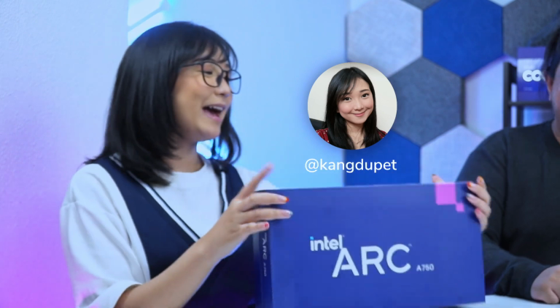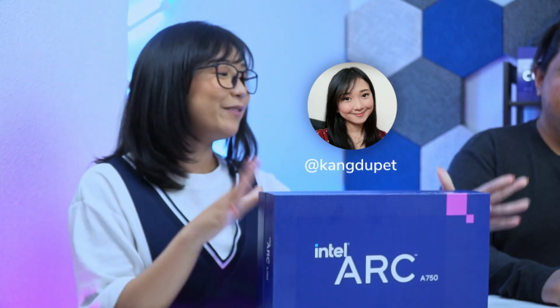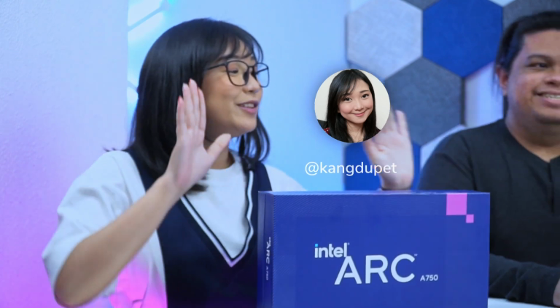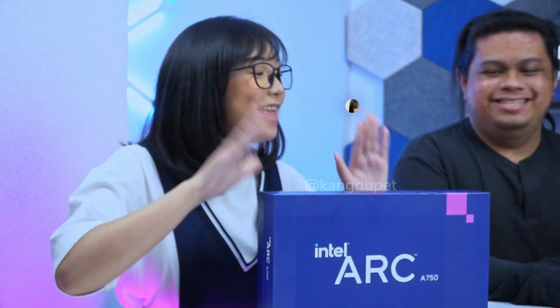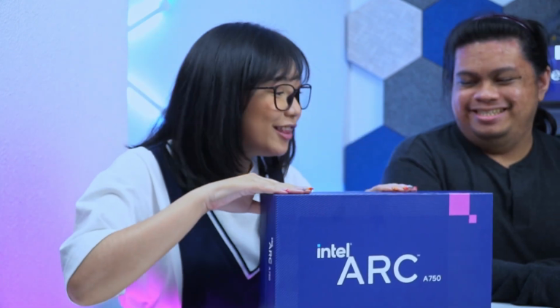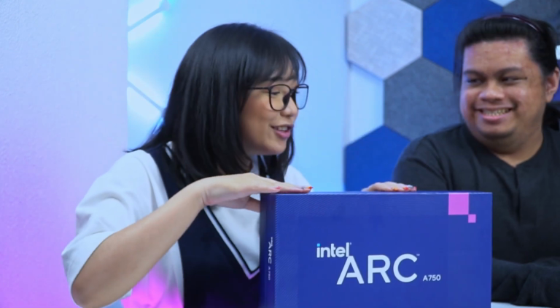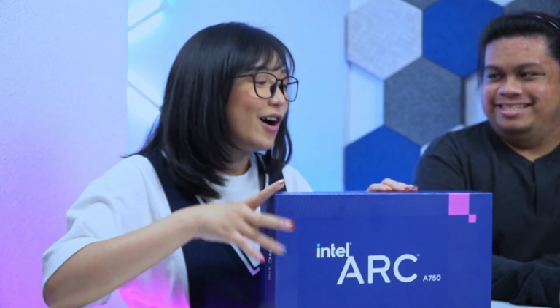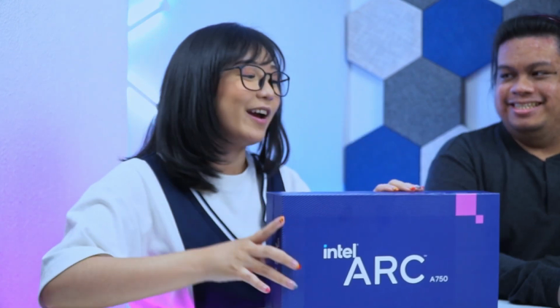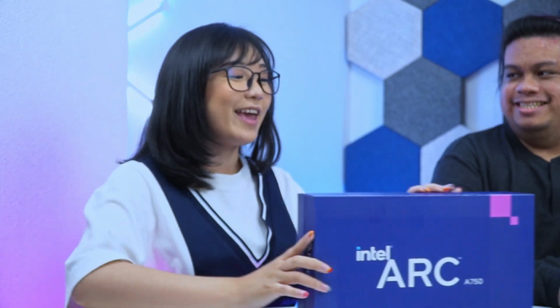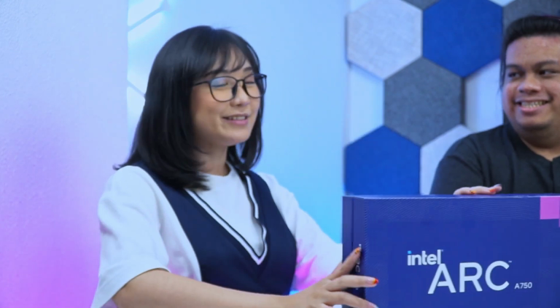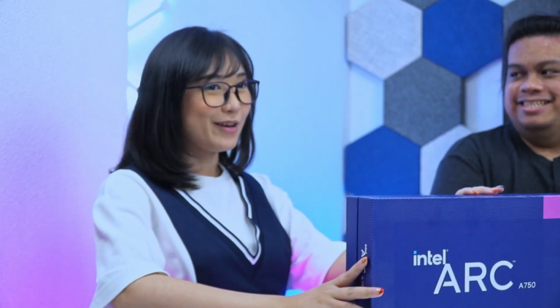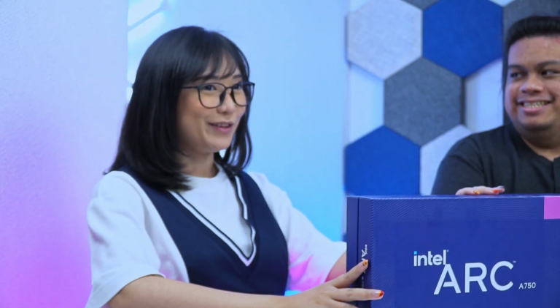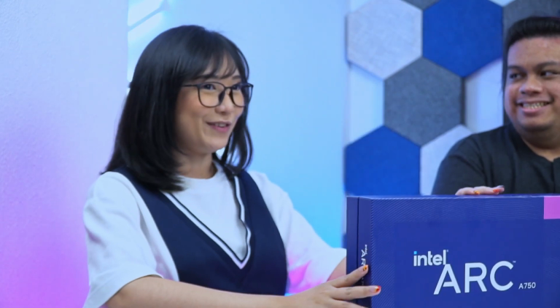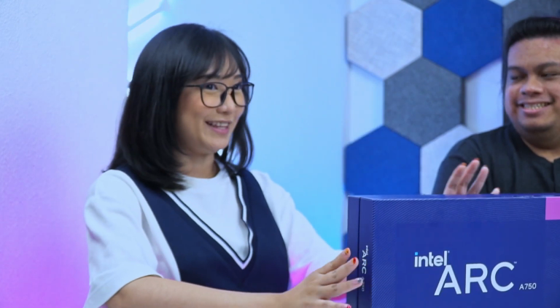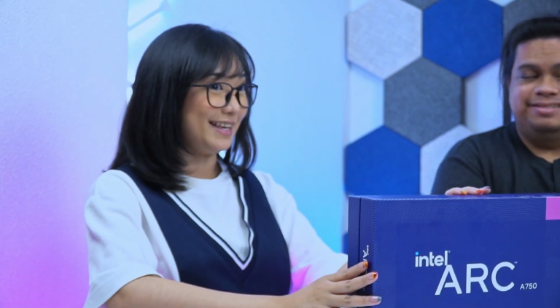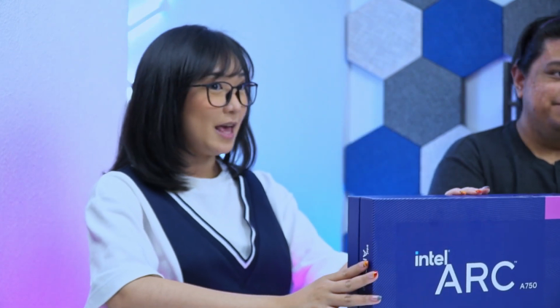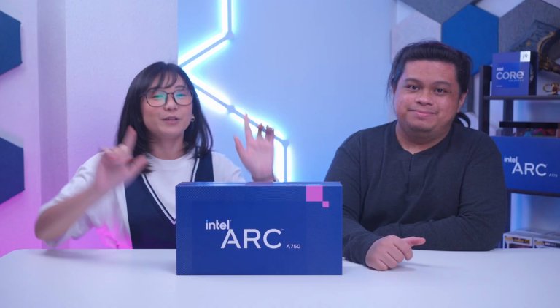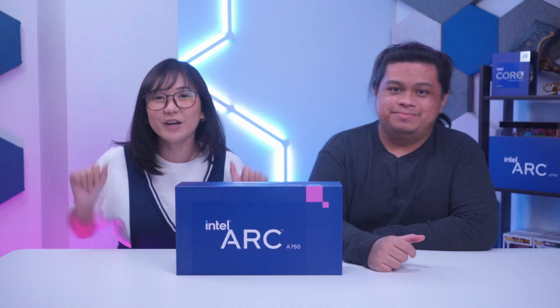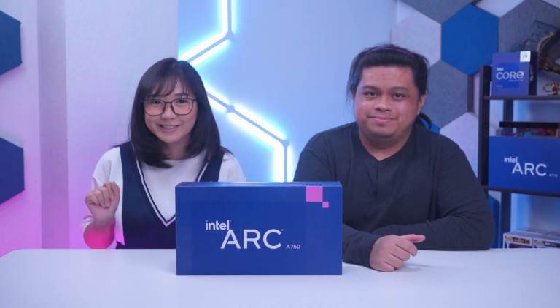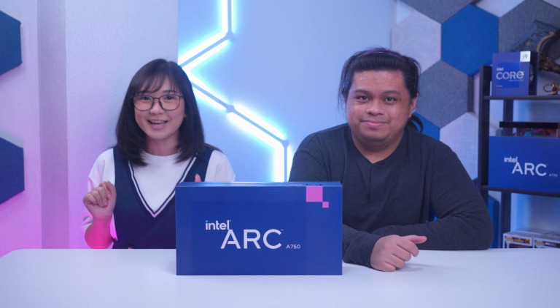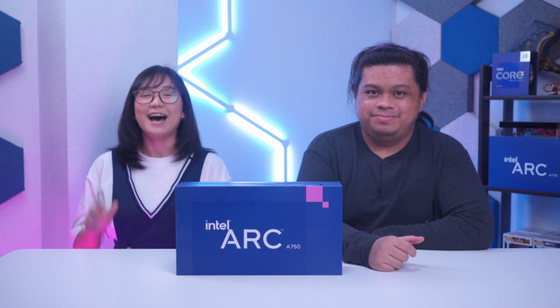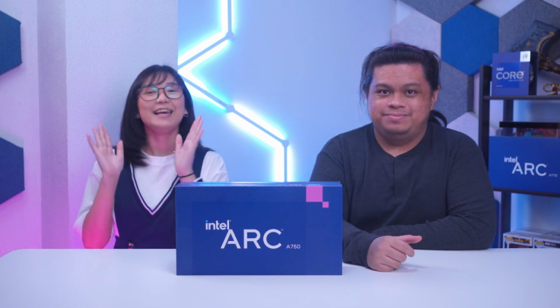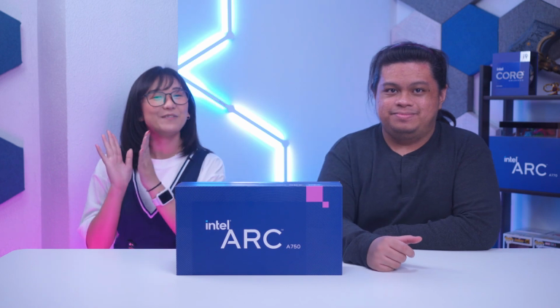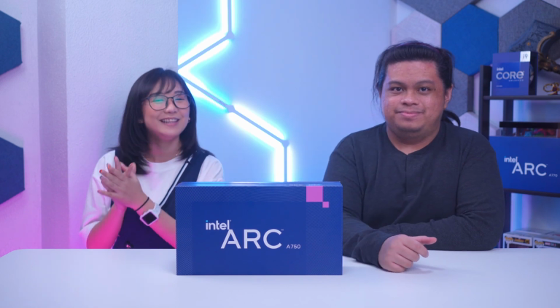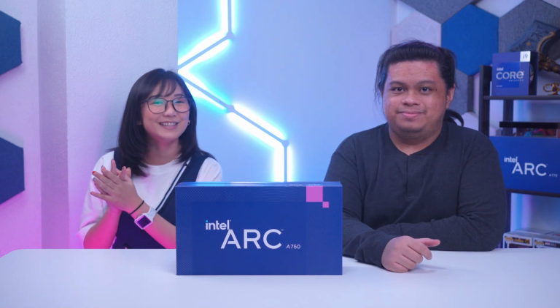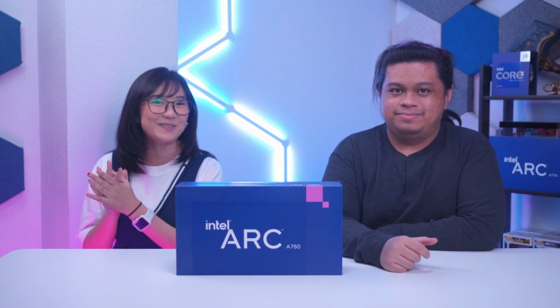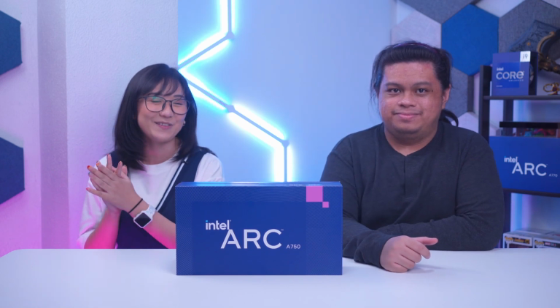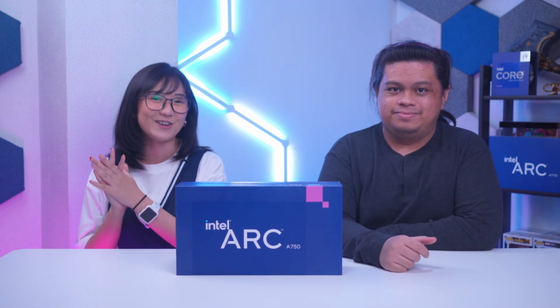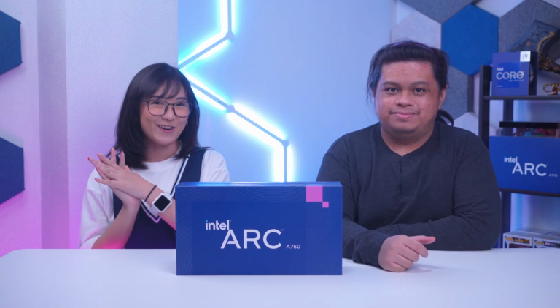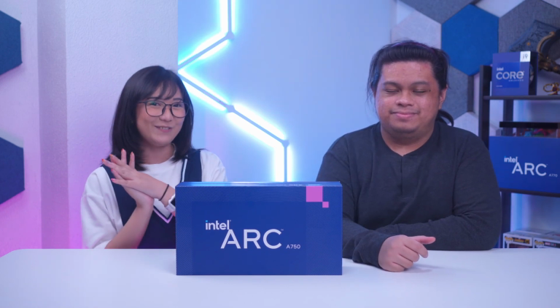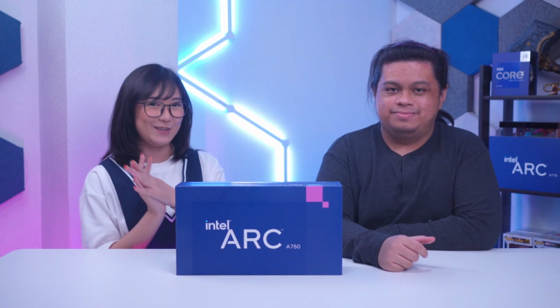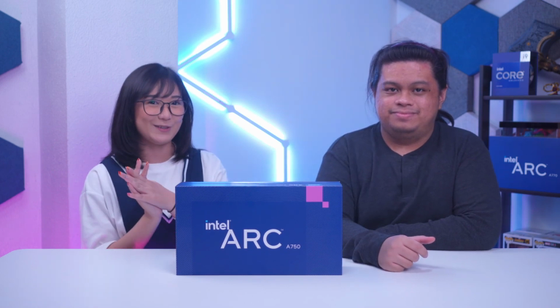I have here the Intel Arc A750. But first, I have a little something for our viewers.